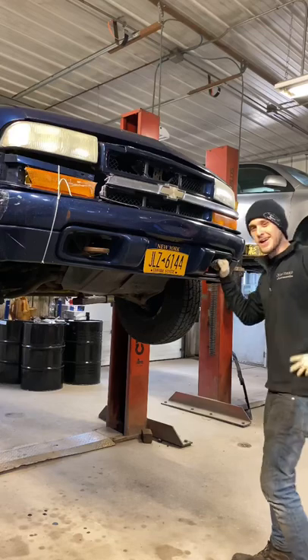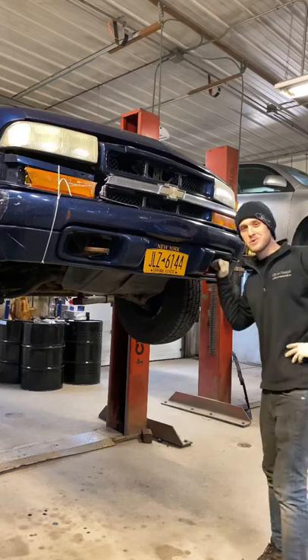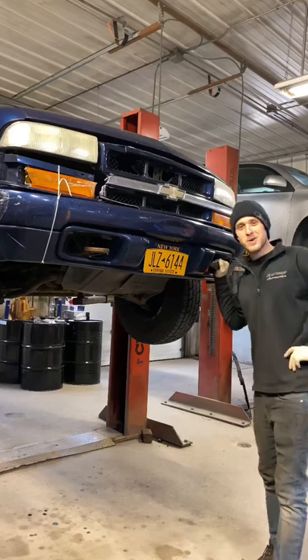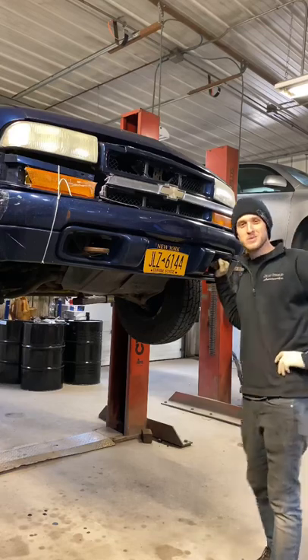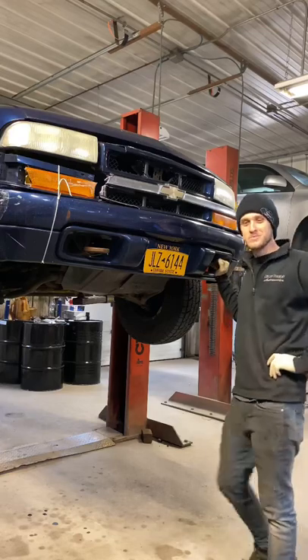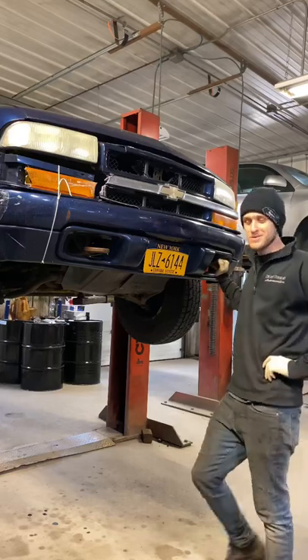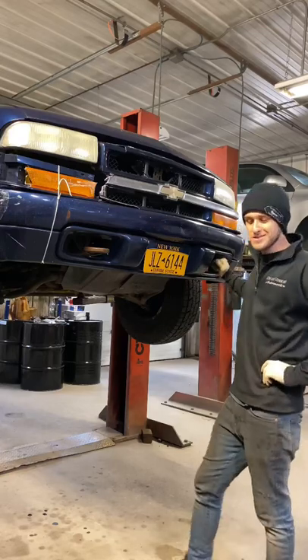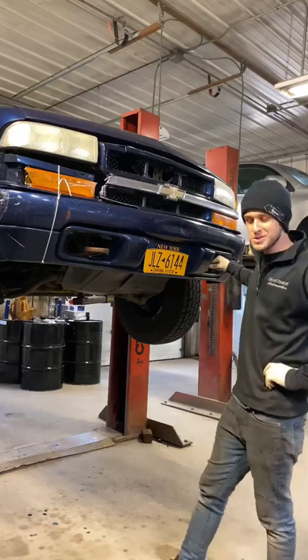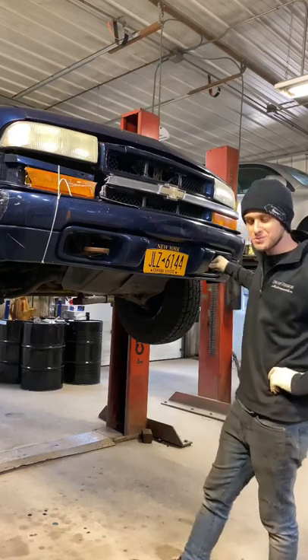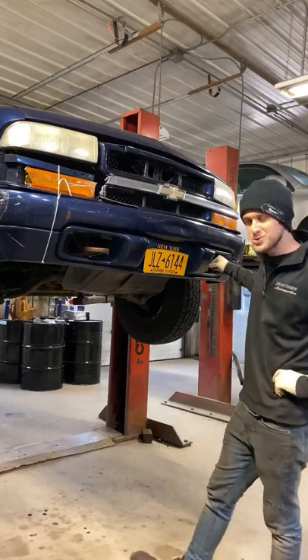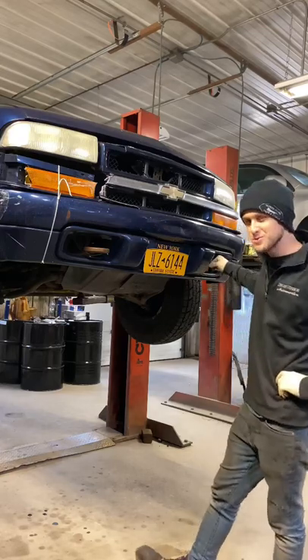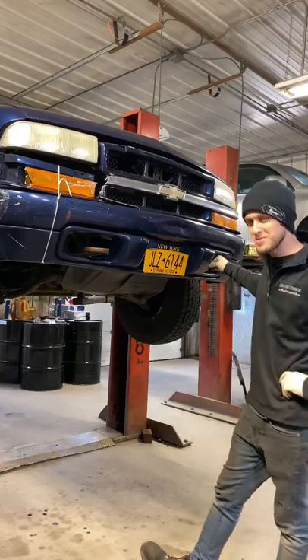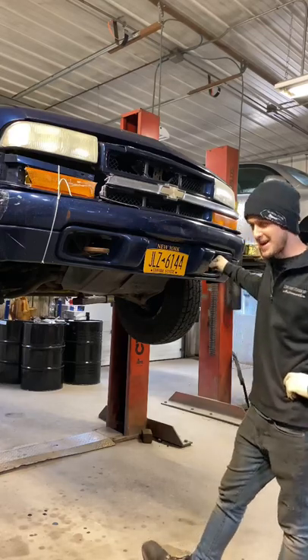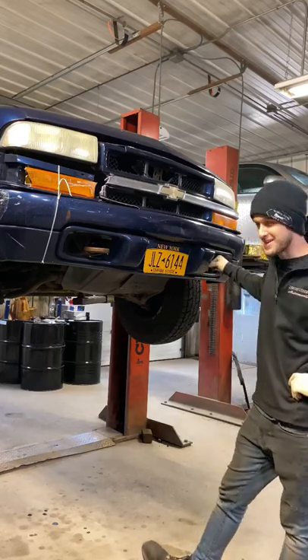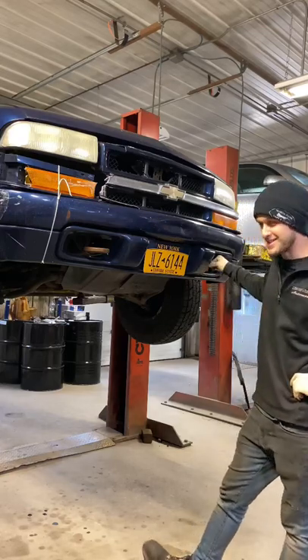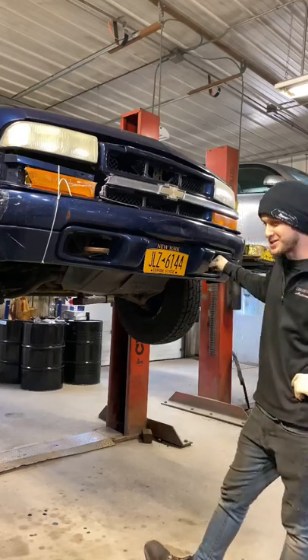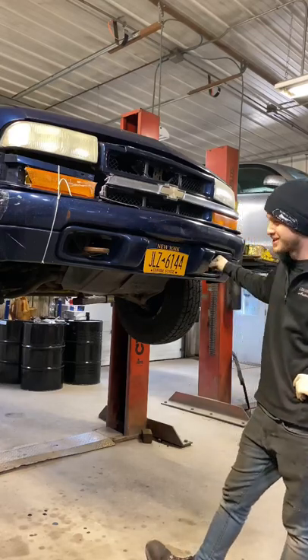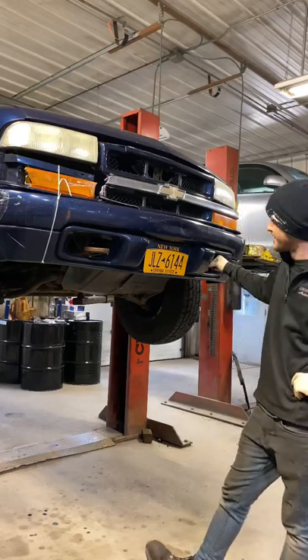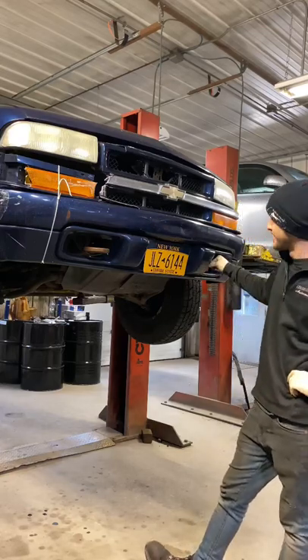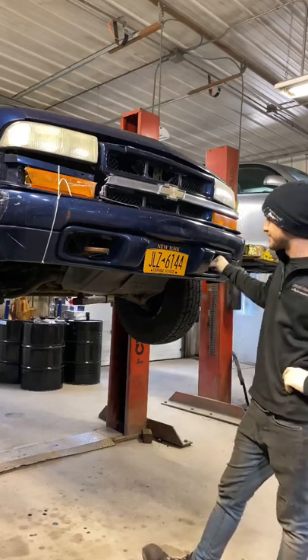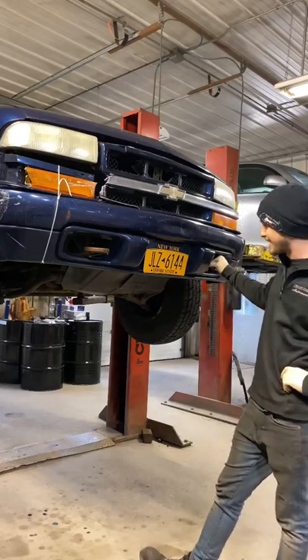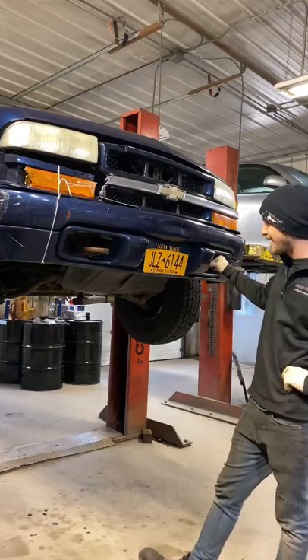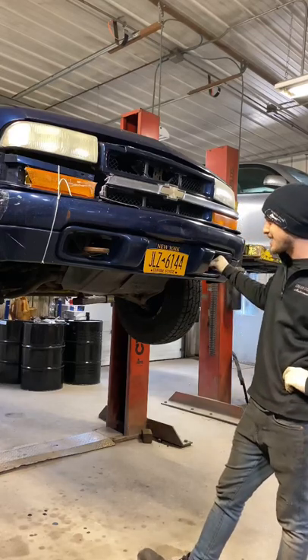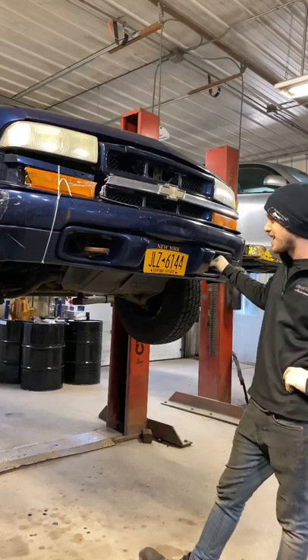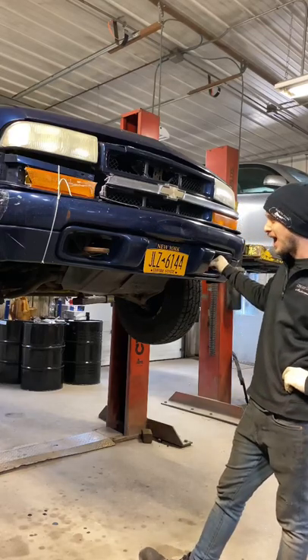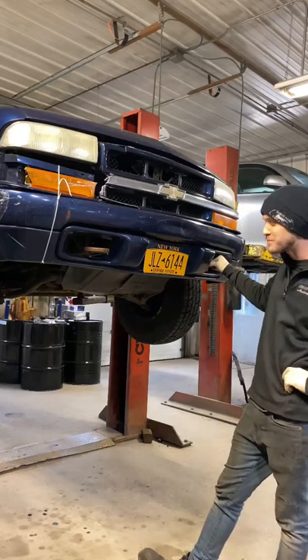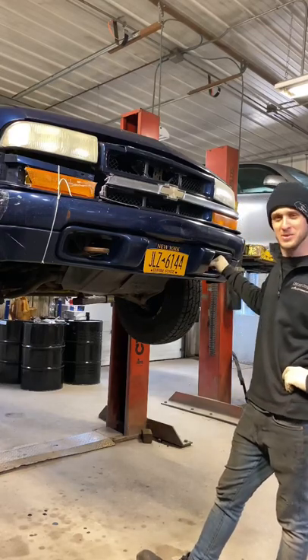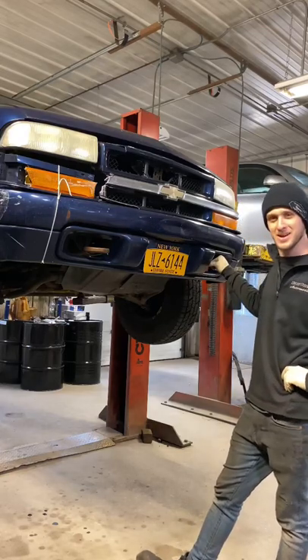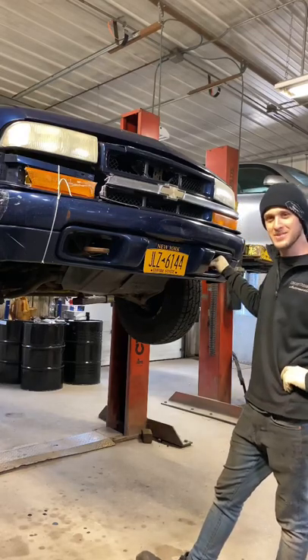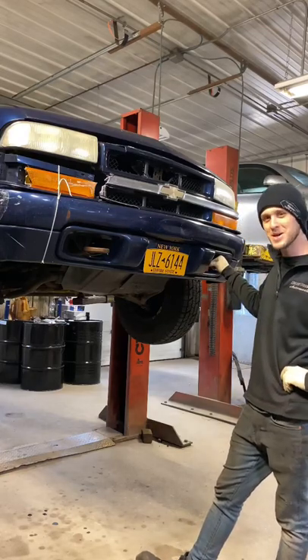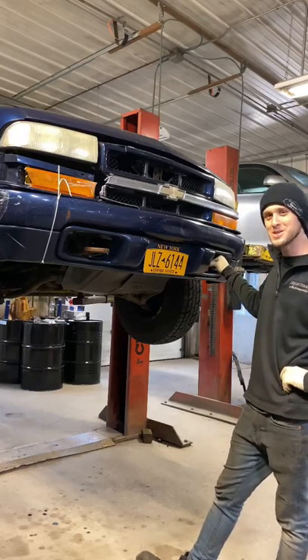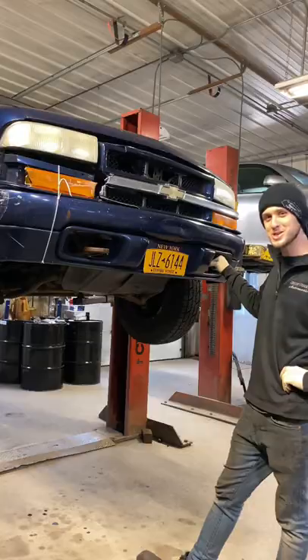Hello and welcome. Leisure Pursuit Mechanic Edition. Today, I'll be working on this hunk of junk.